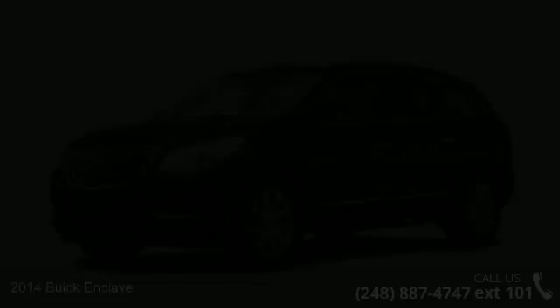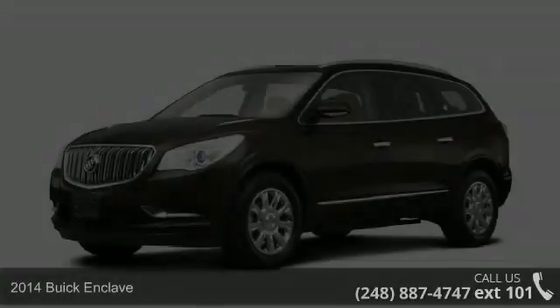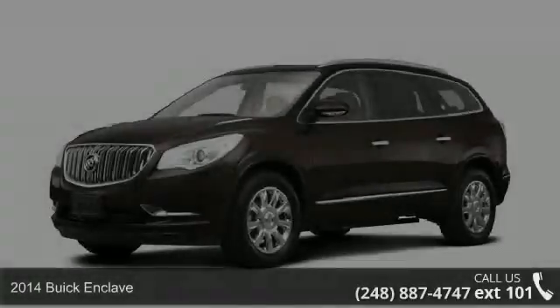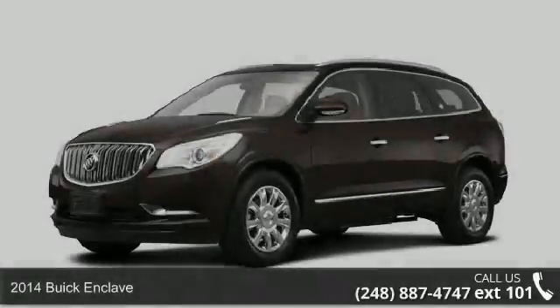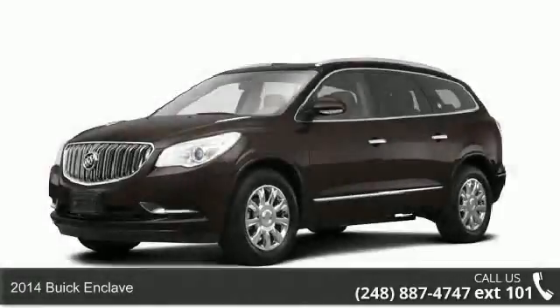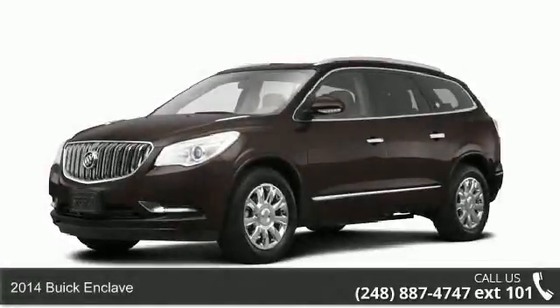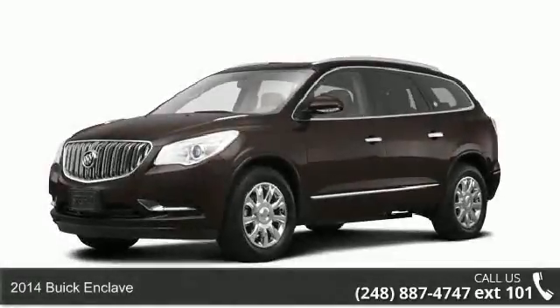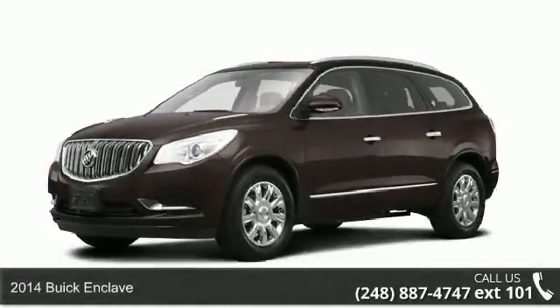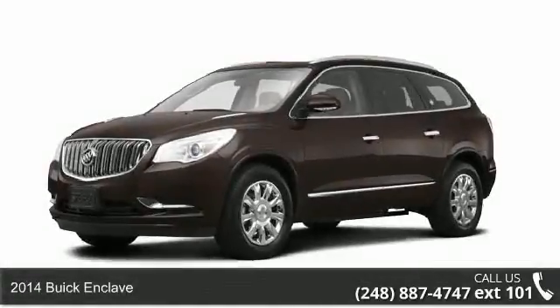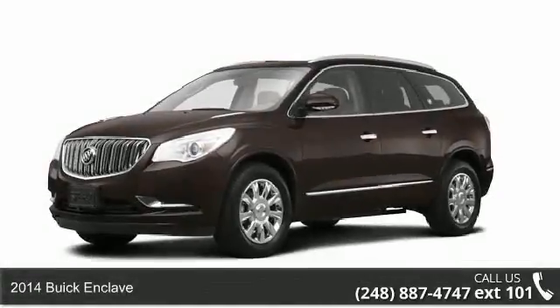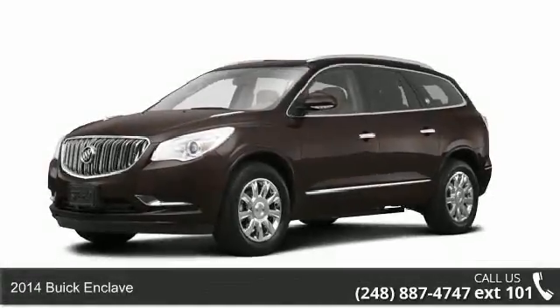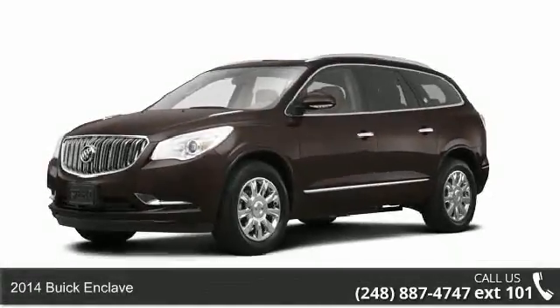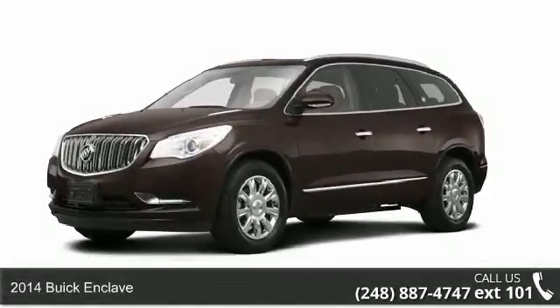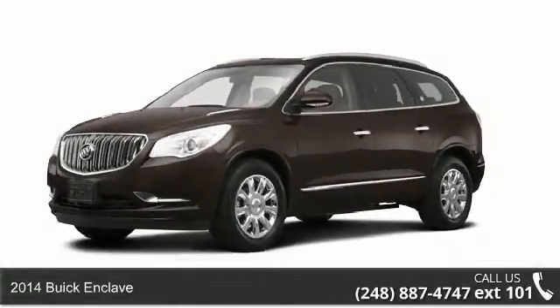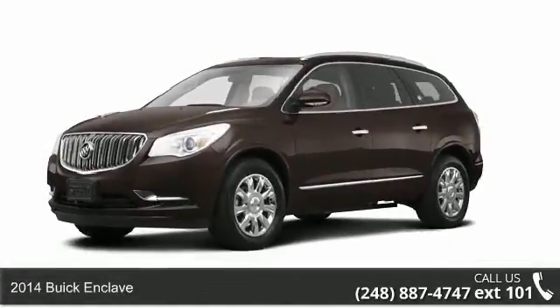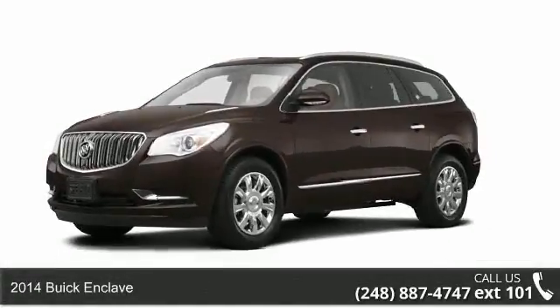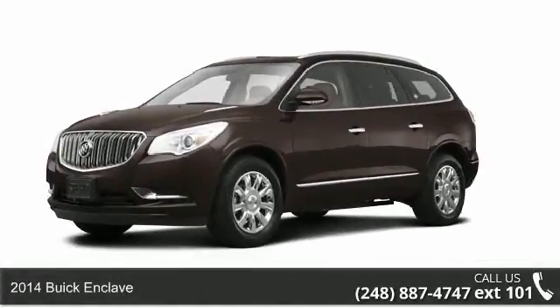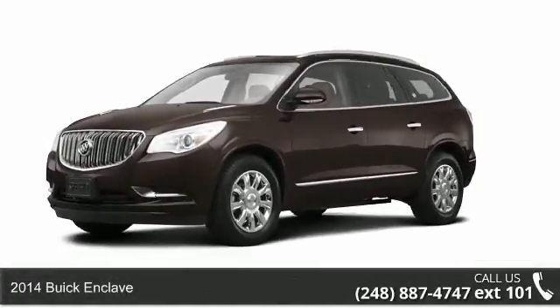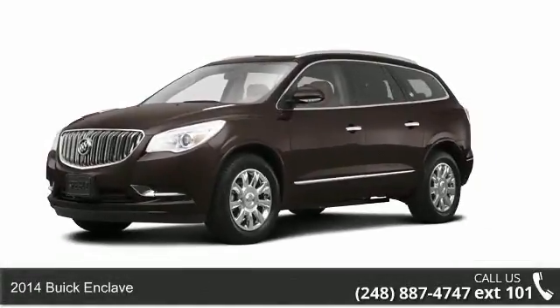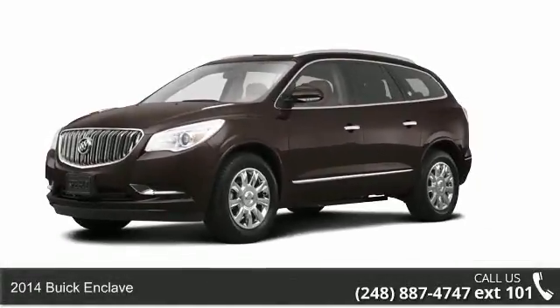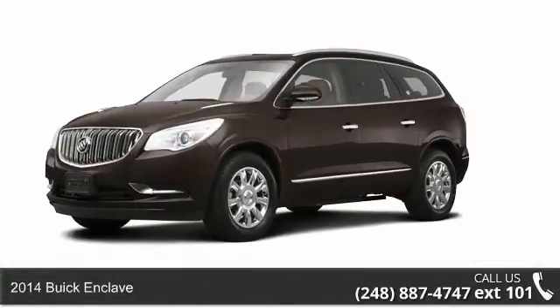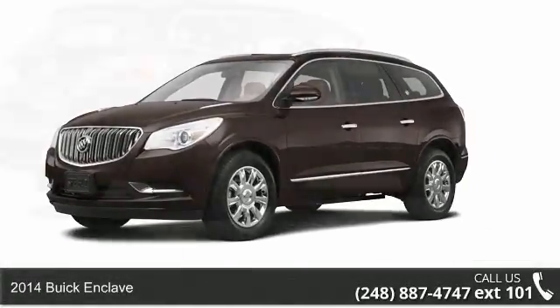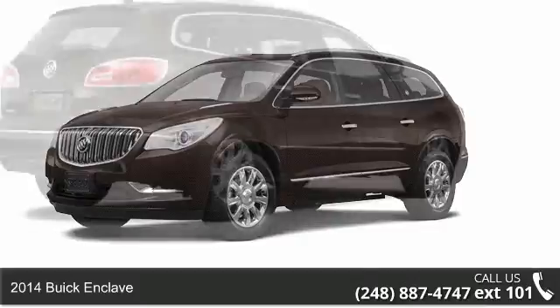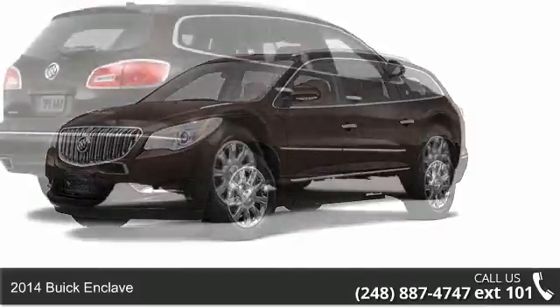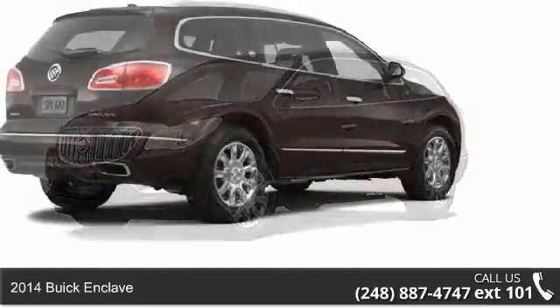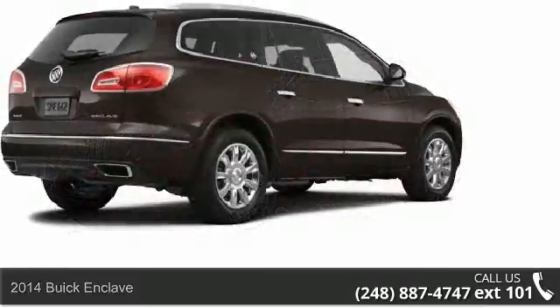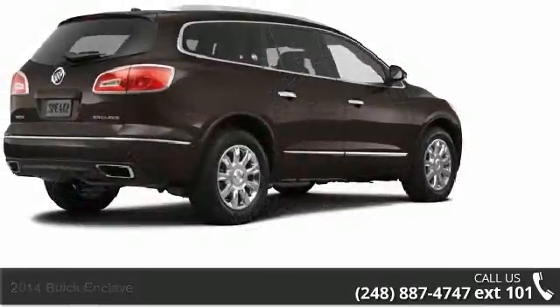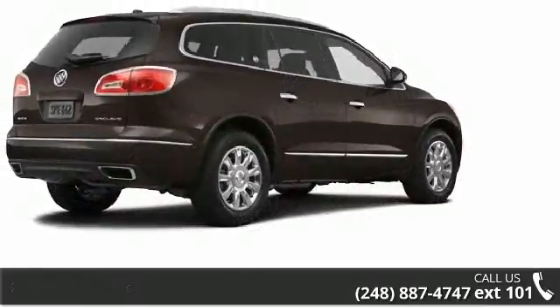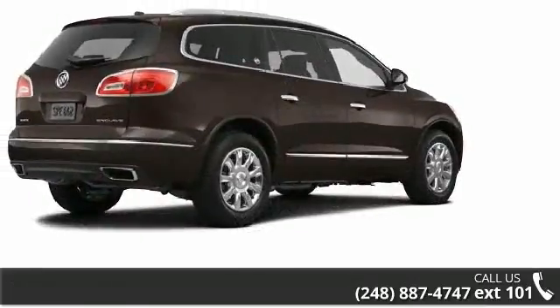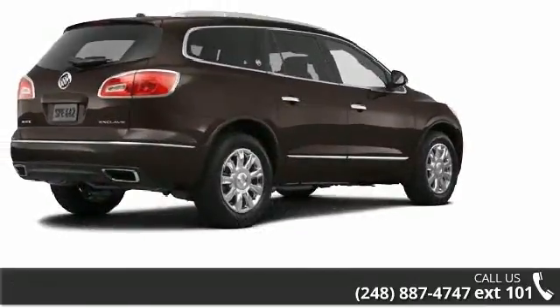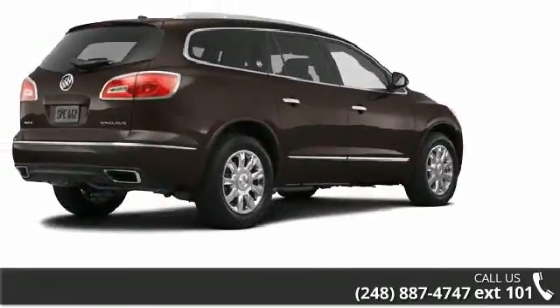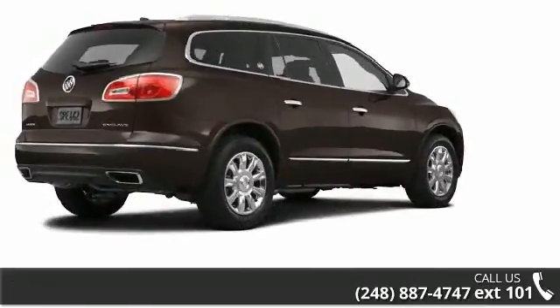Imagine yourself in this 2014 Buick Enclave. If you are looking for a first-rate auto, this one could be yours today.